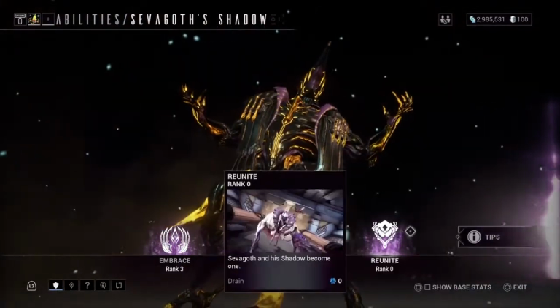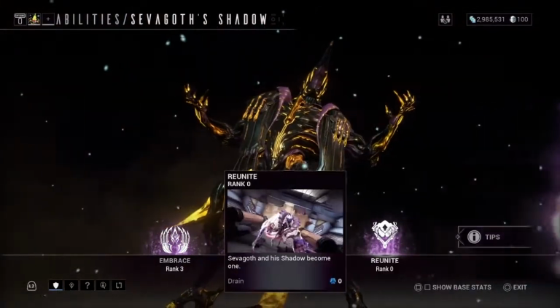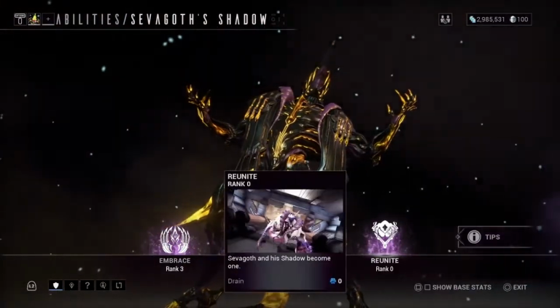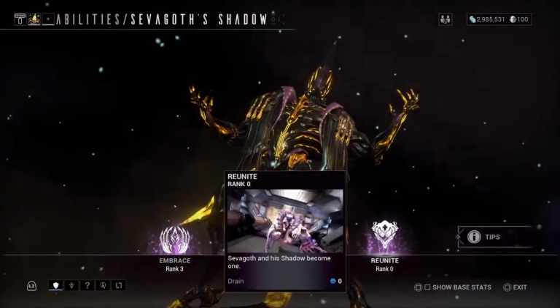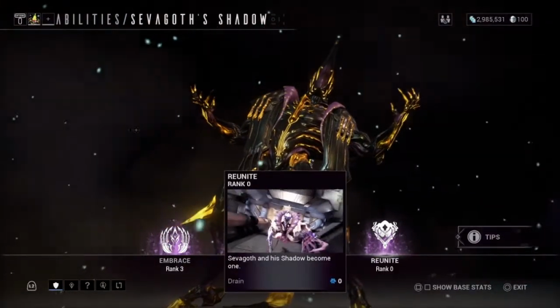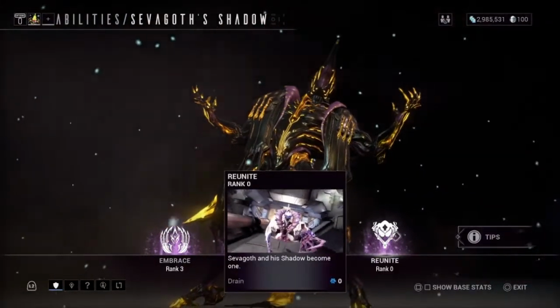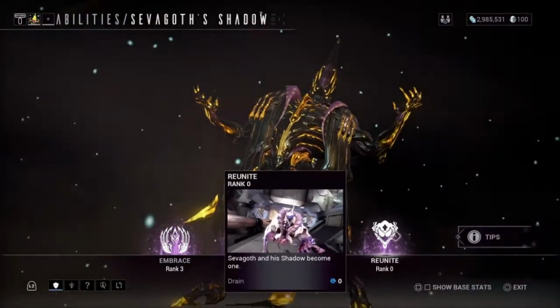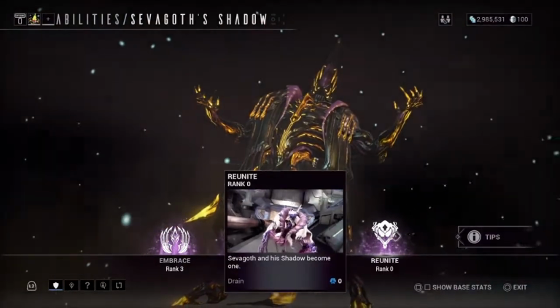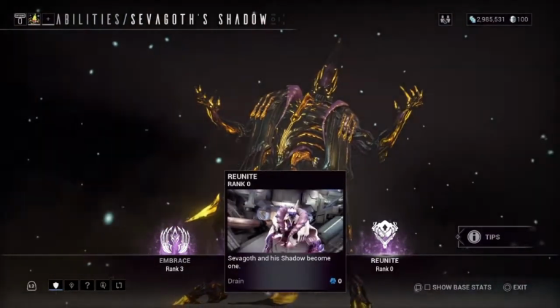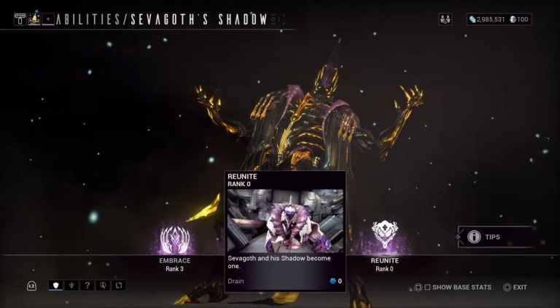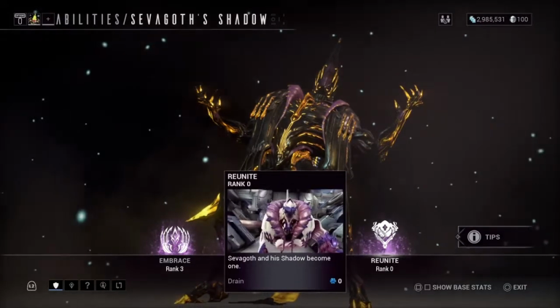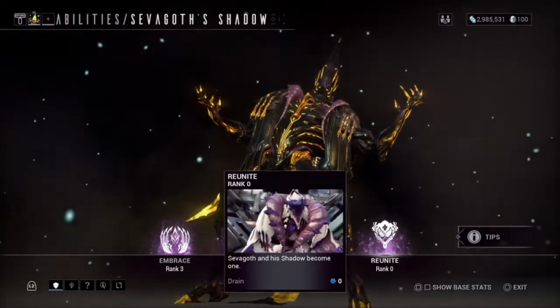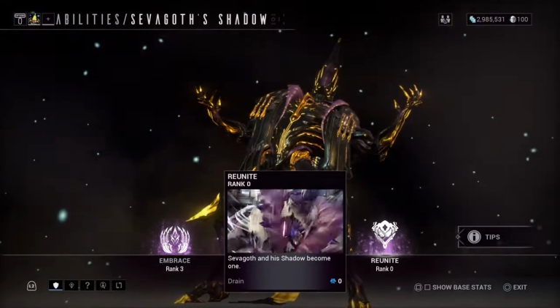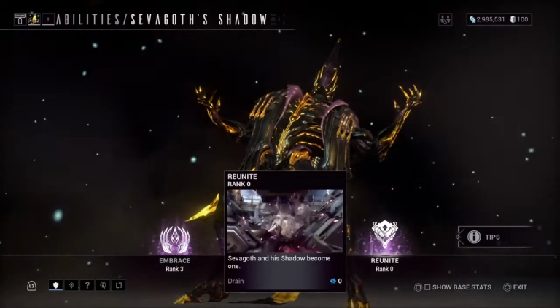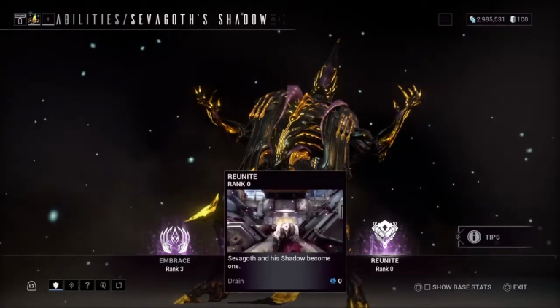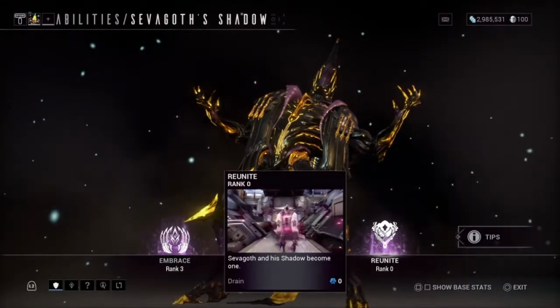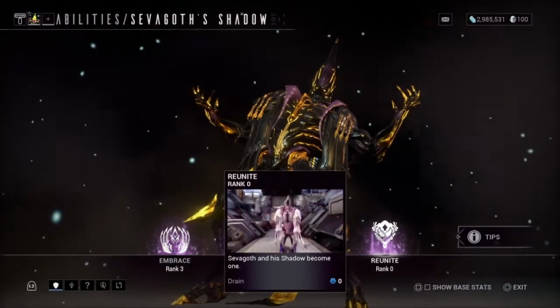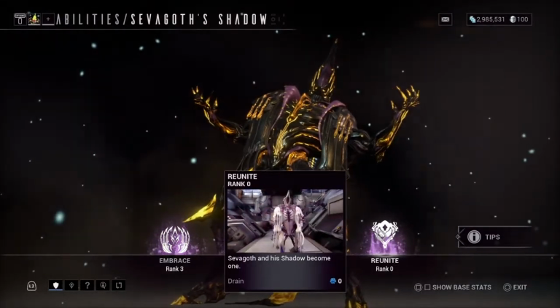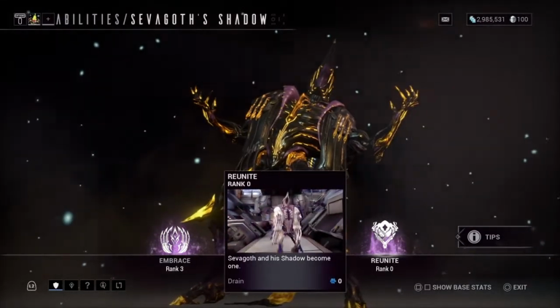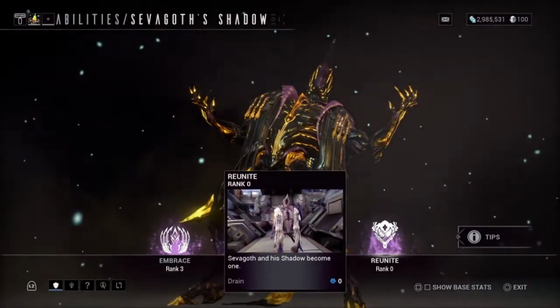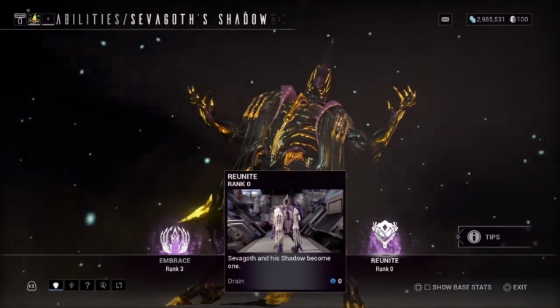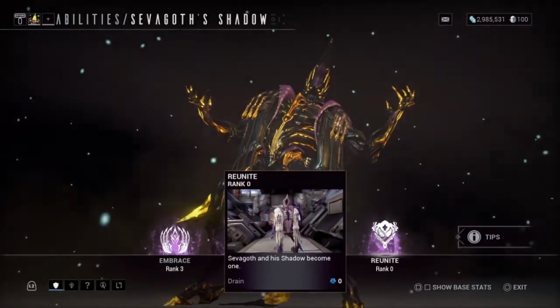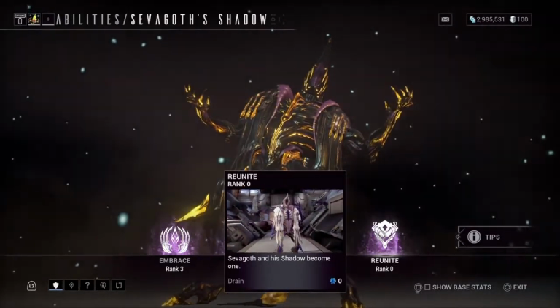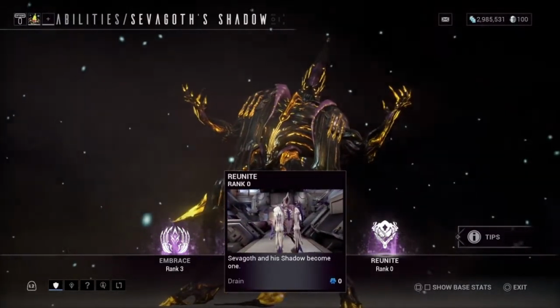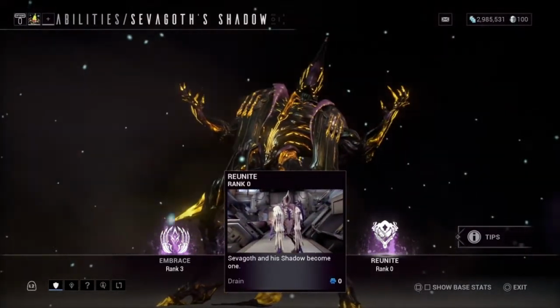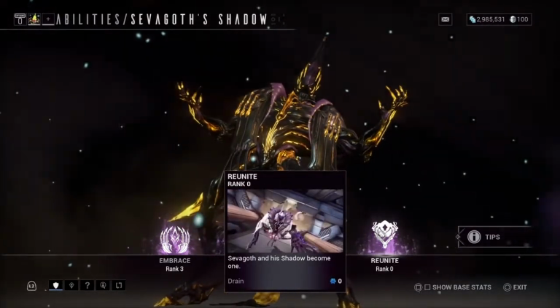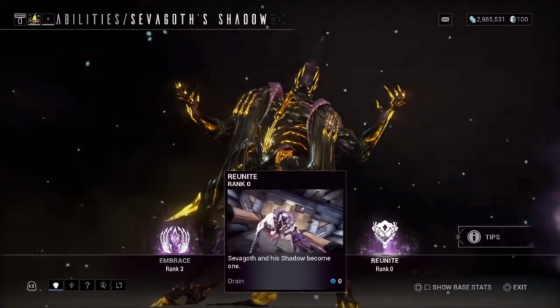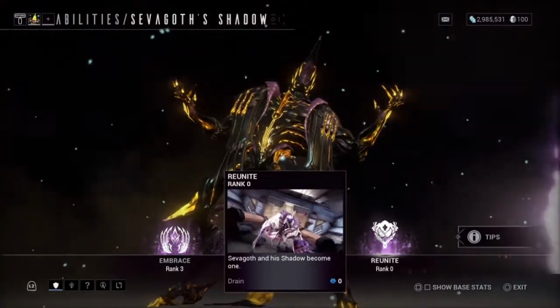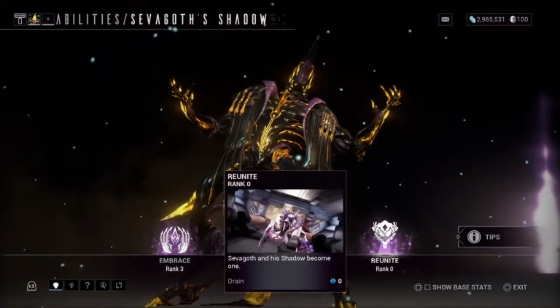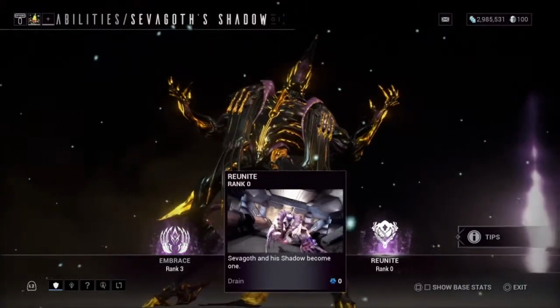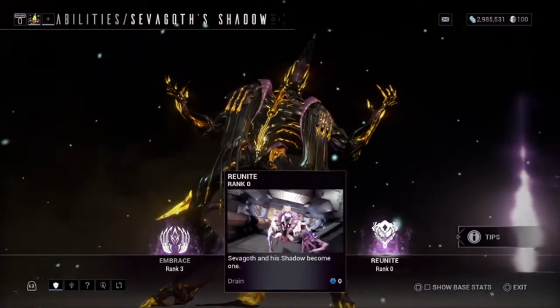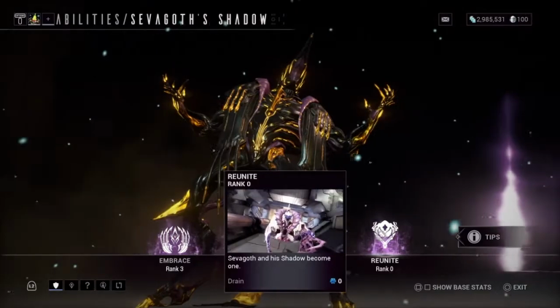Shadow's fourth ability, Reunite: as the name says, Sevagod's Shadow will reunite with Sevagod.